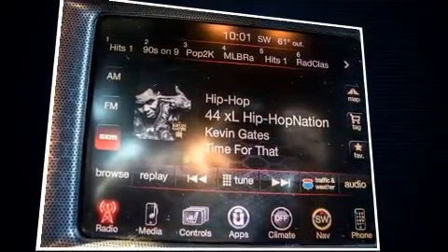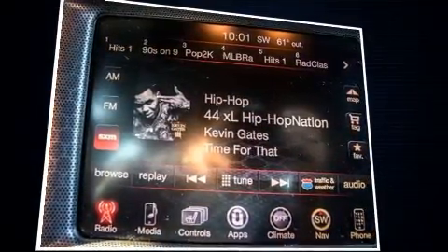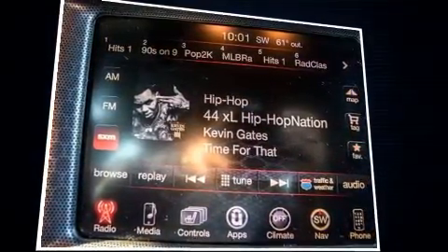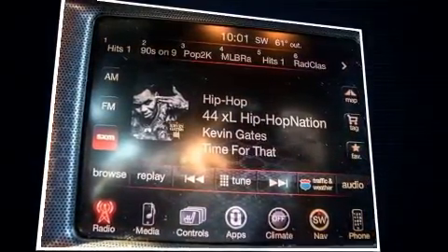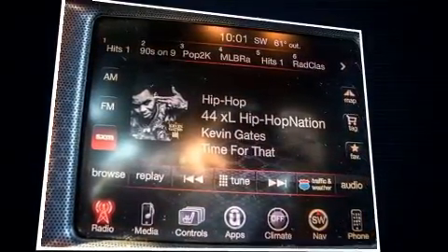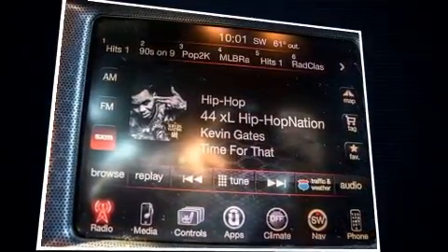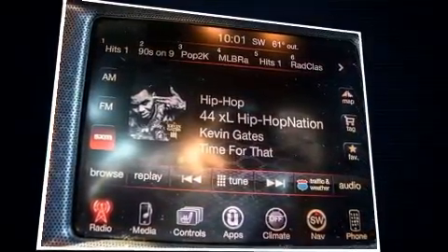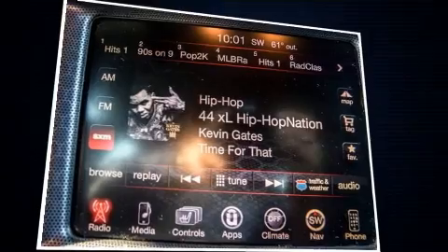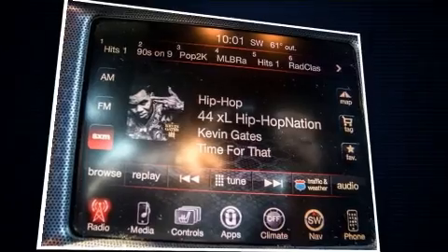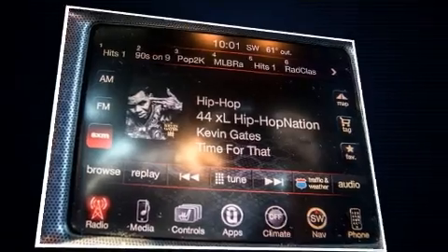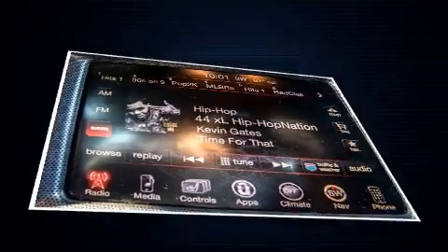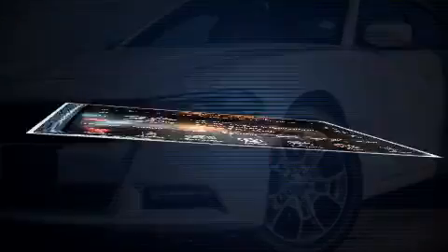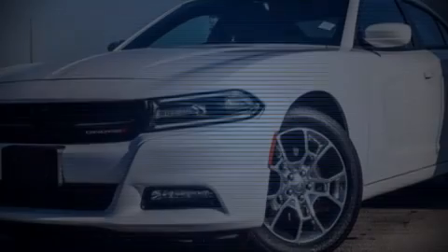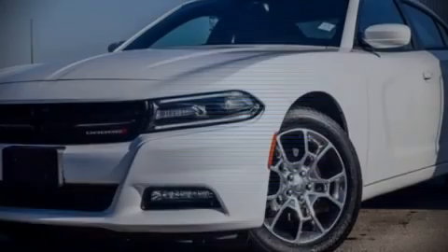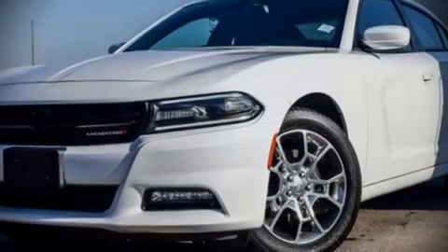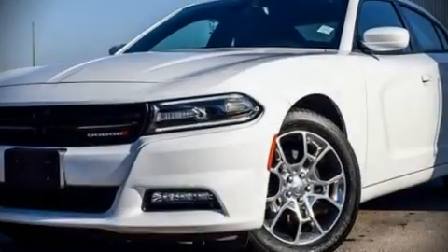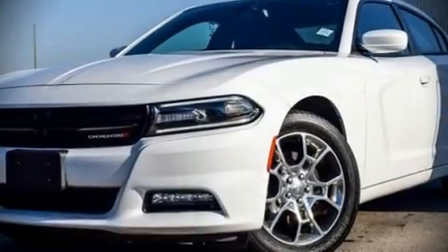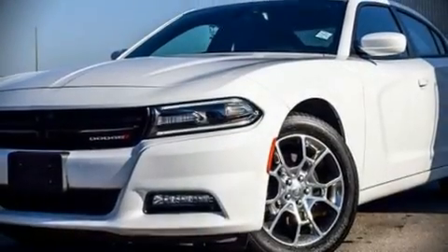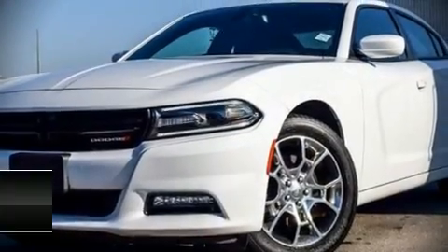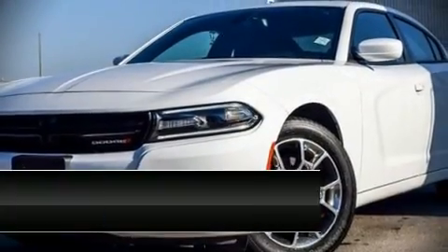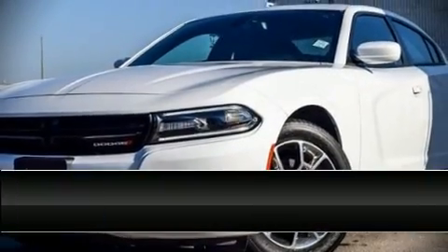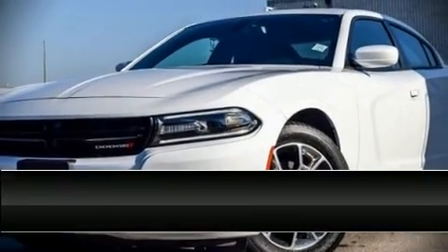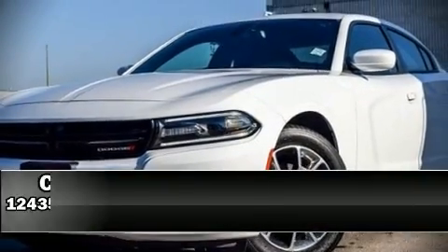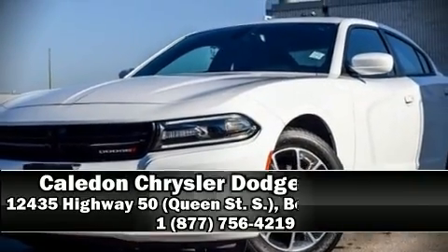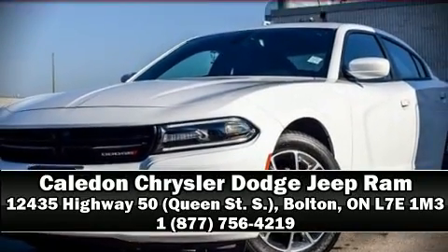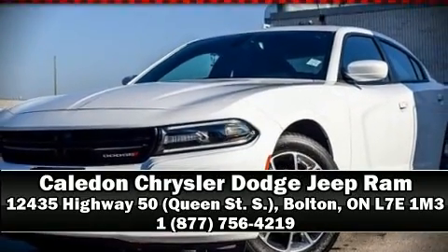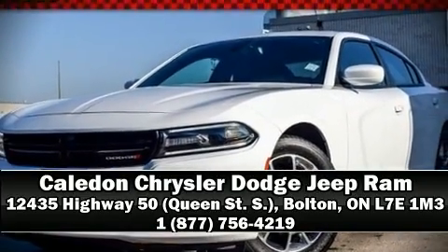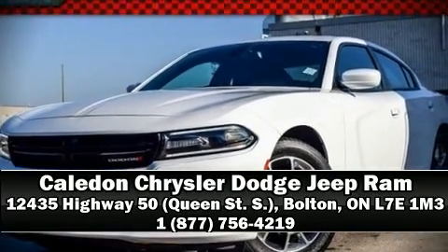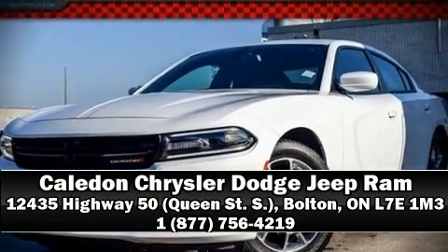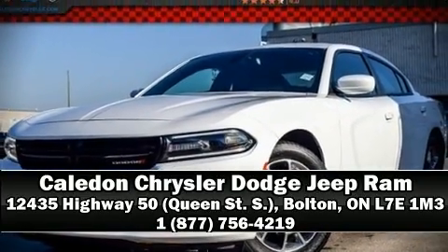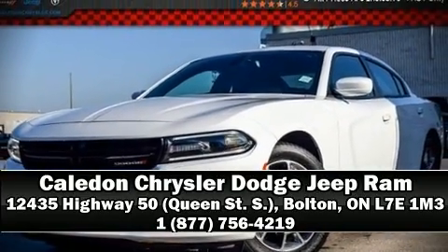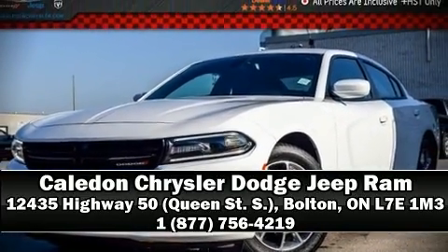When road conditions become unpredictable, rely on all-wheel drive to maintain outstanding control. We have a skilled and knowledgeable sales staff with many years of experience satisfying our customers' needs. We are here to help you.